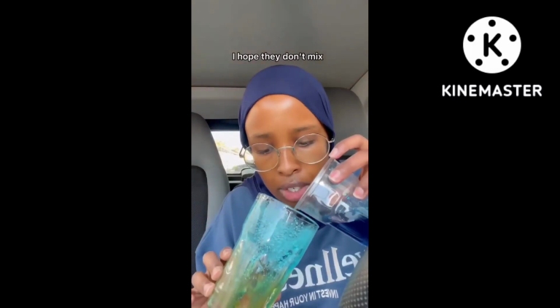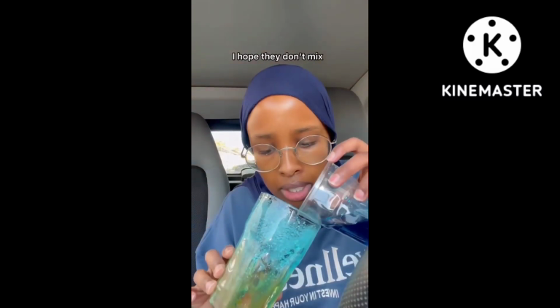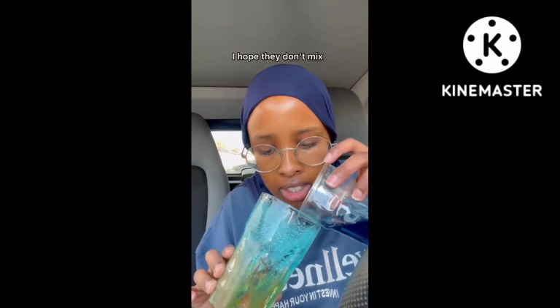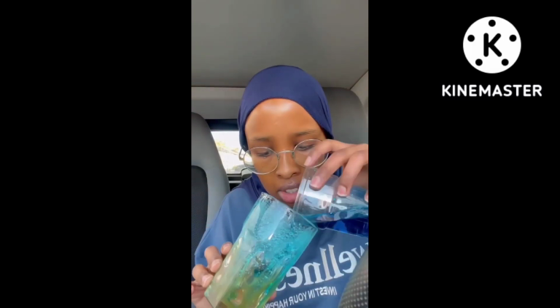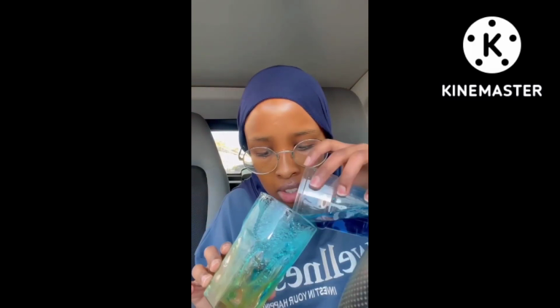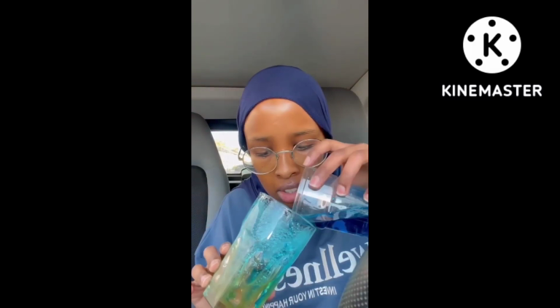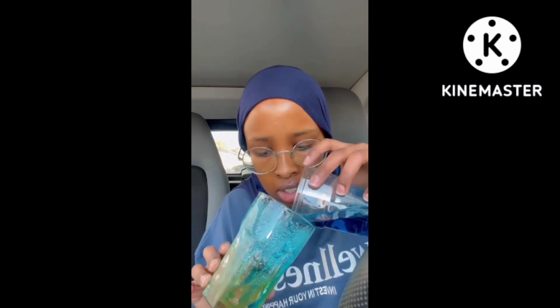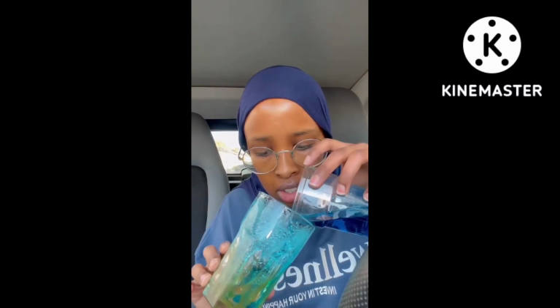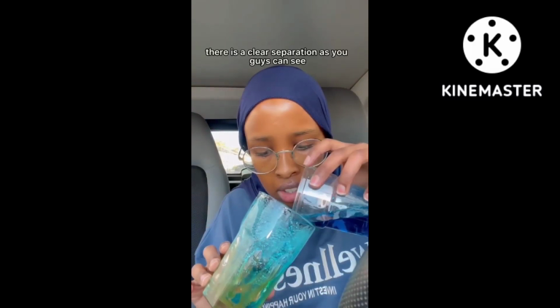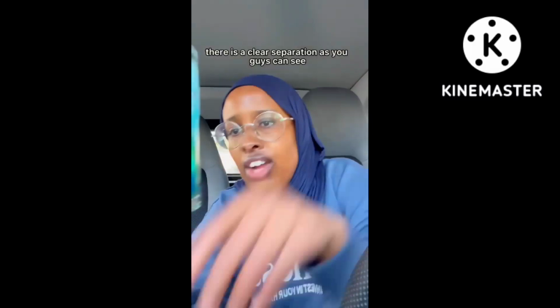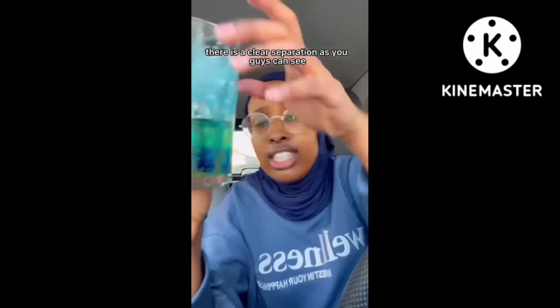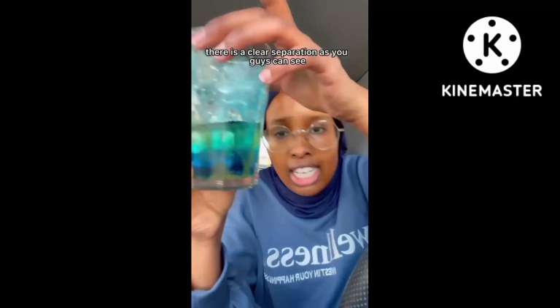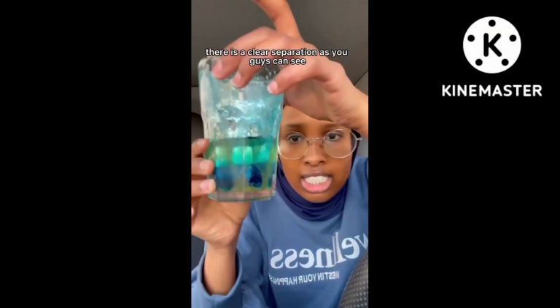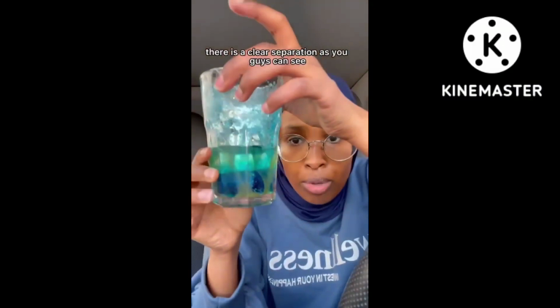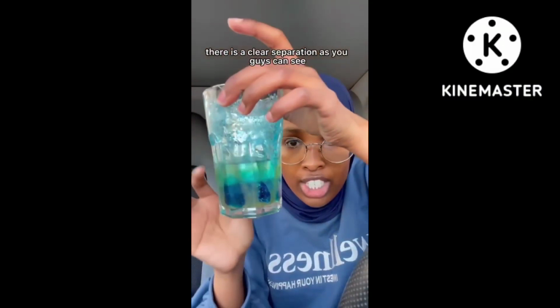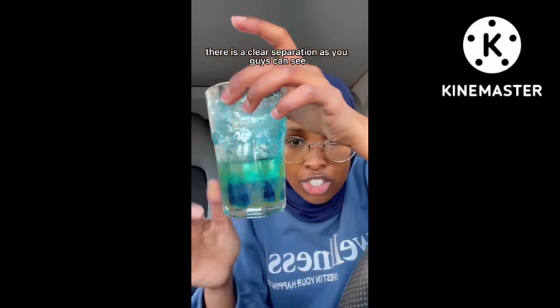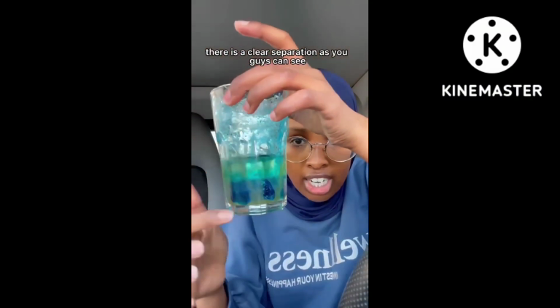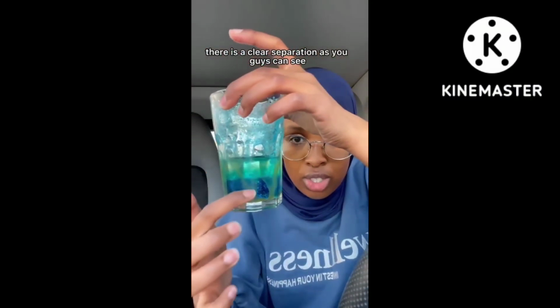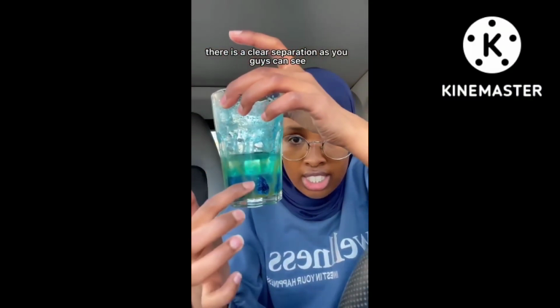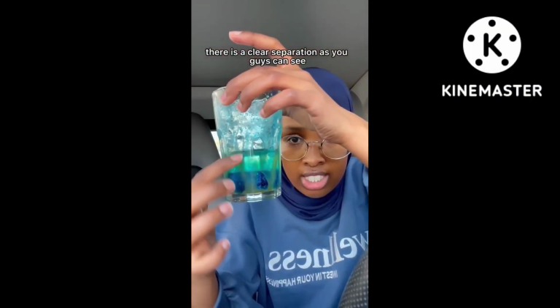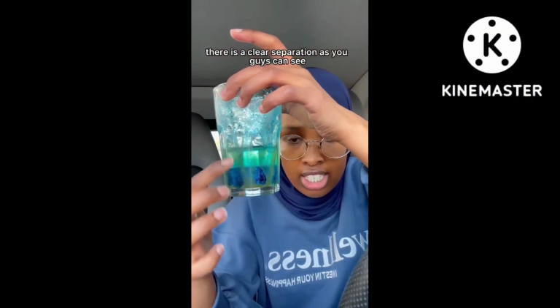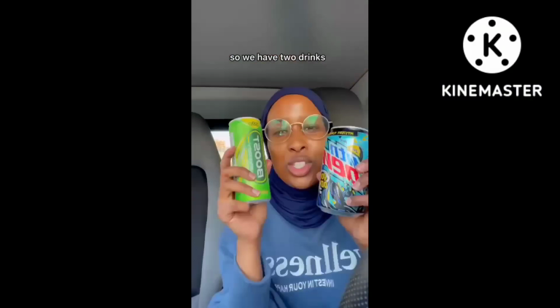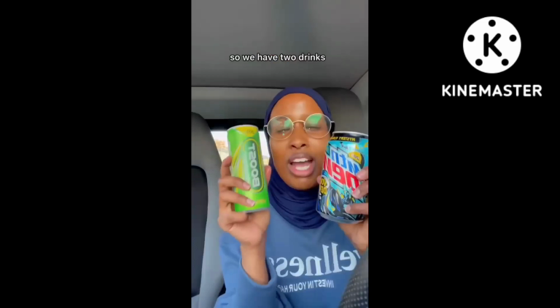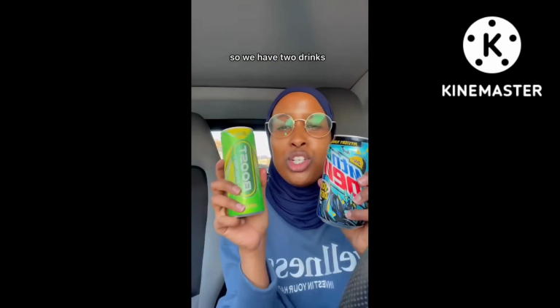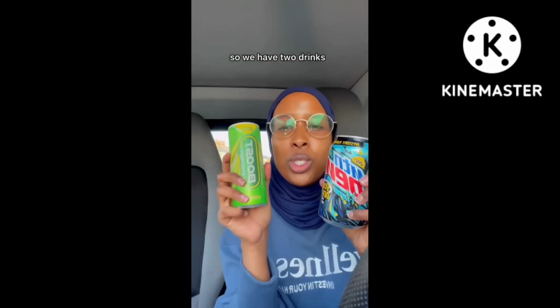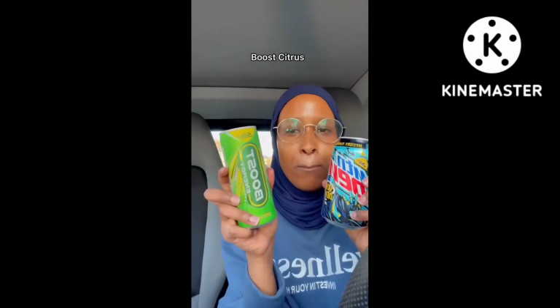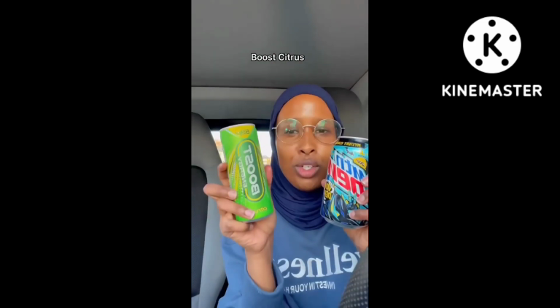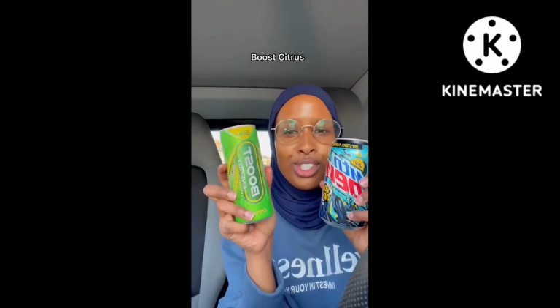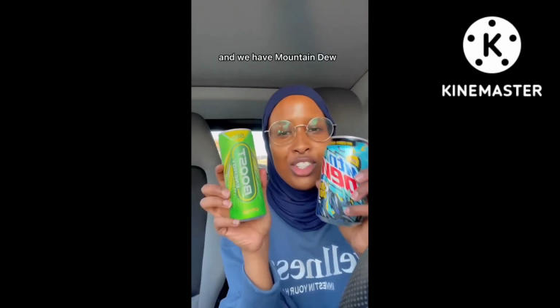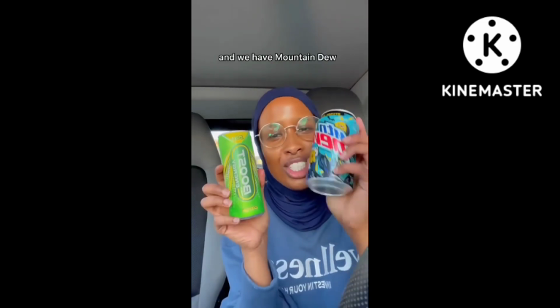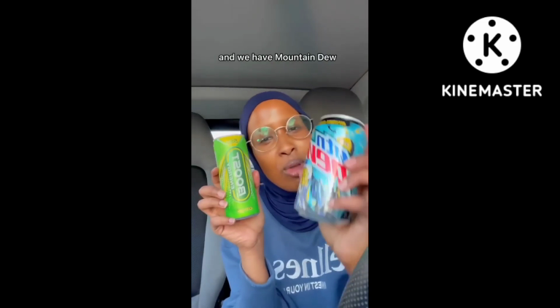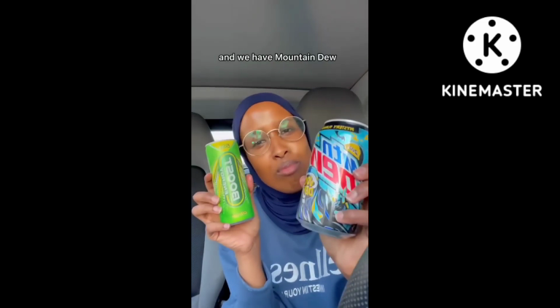I hope they don't mix. There is a clear separation as you guys can see. So we have two drinks: Boost Citrus and Mountain Juice mystery flavor.